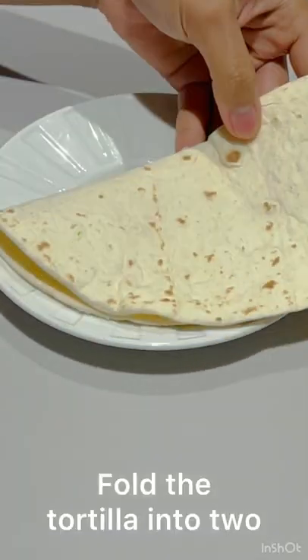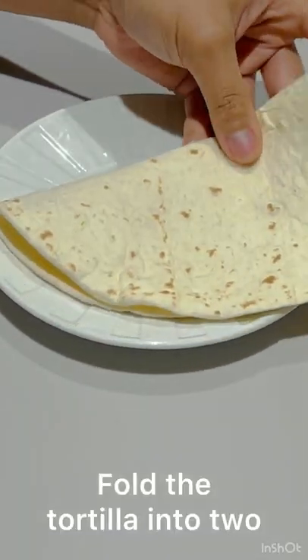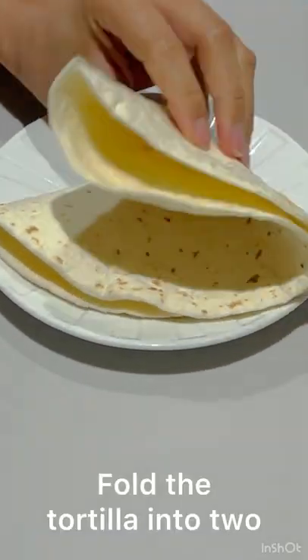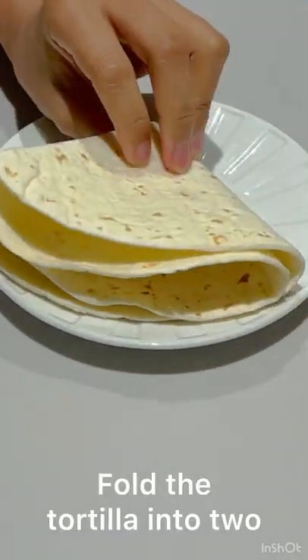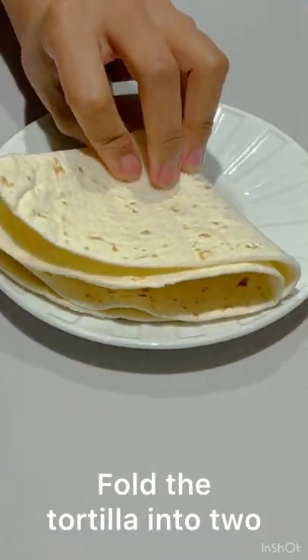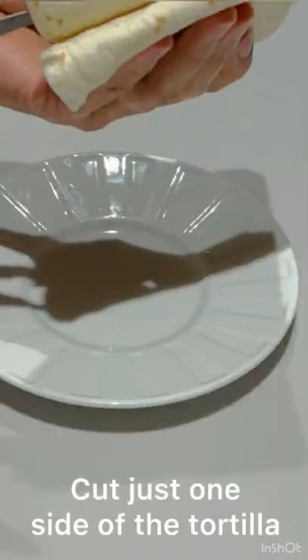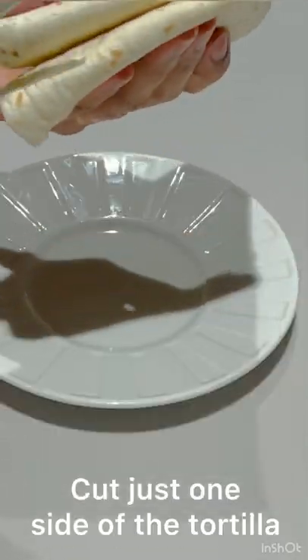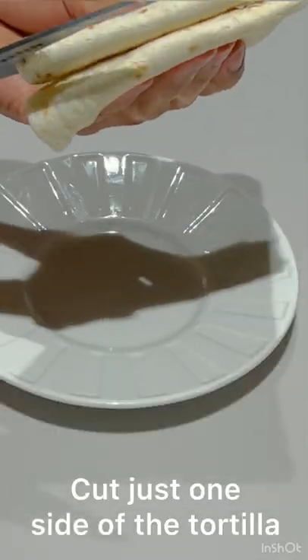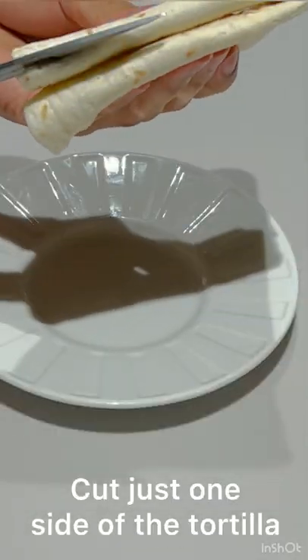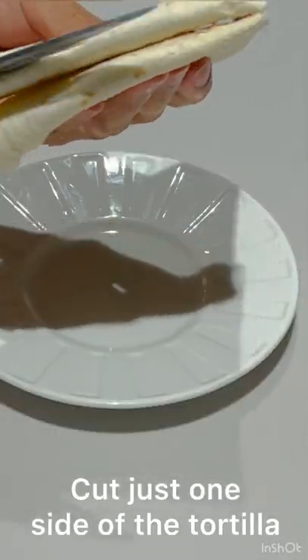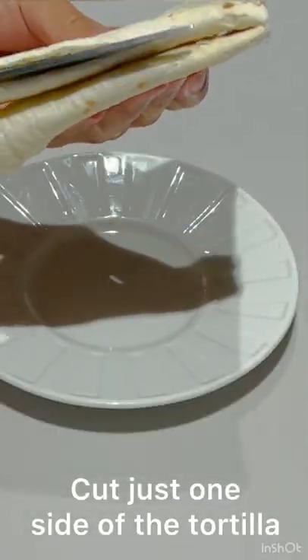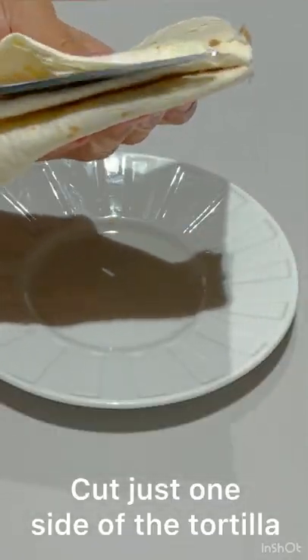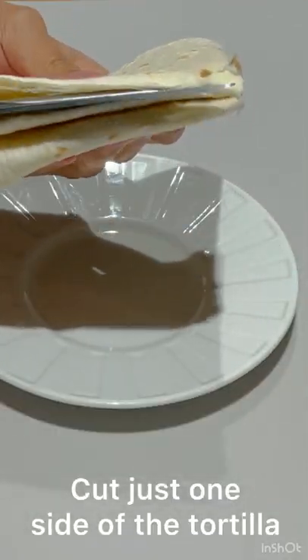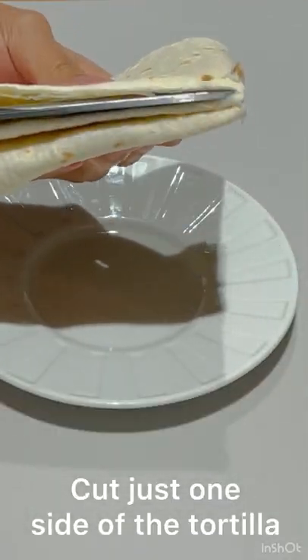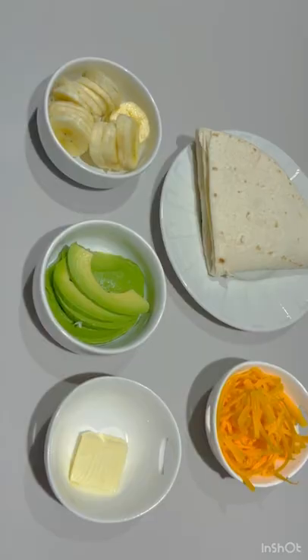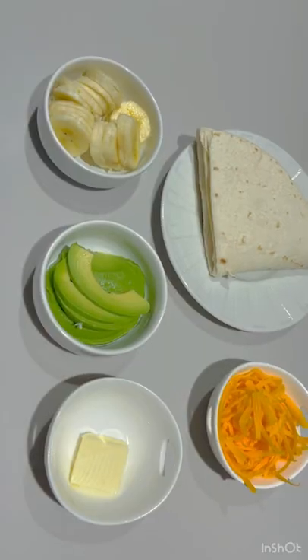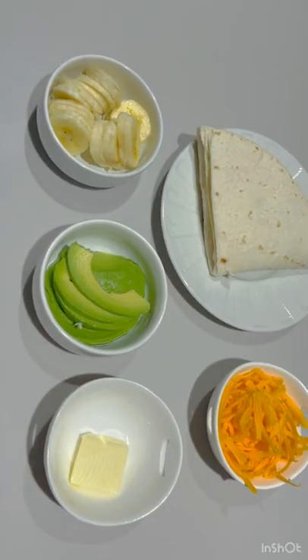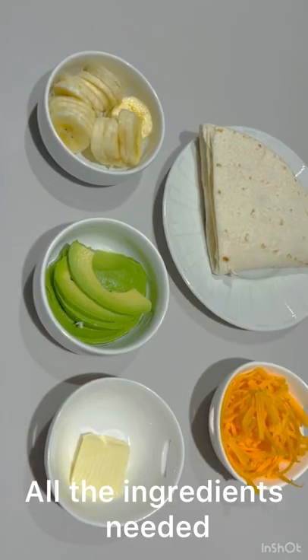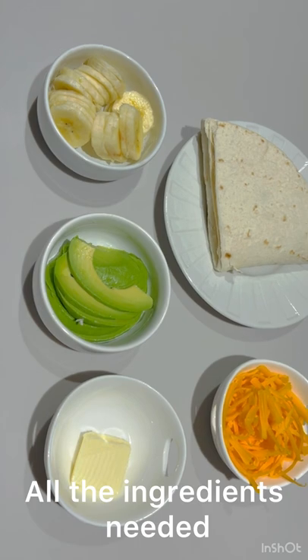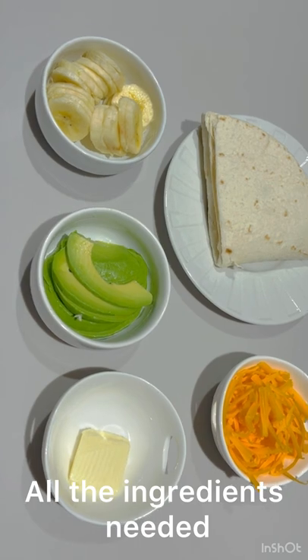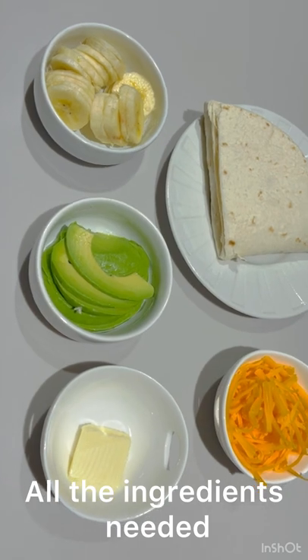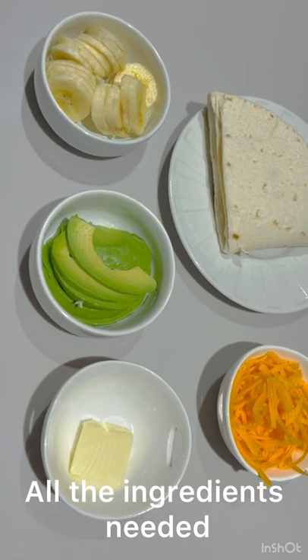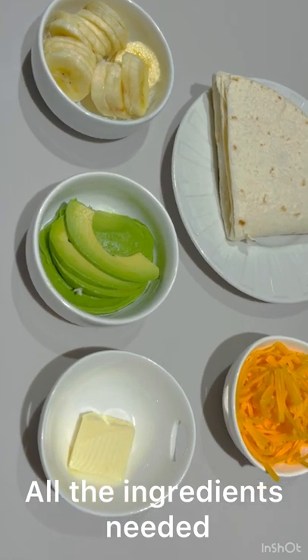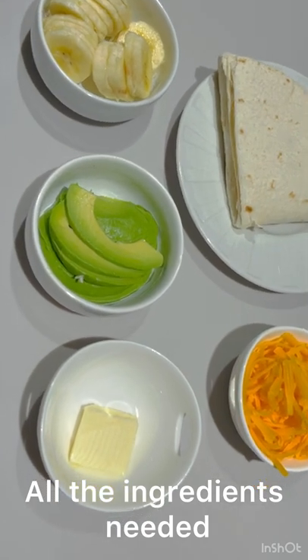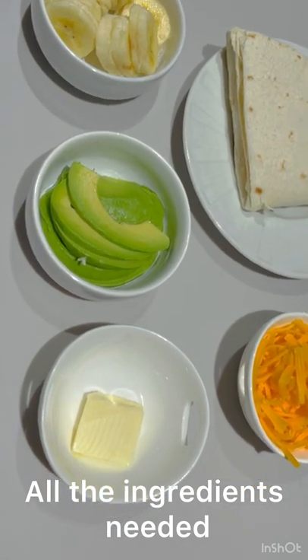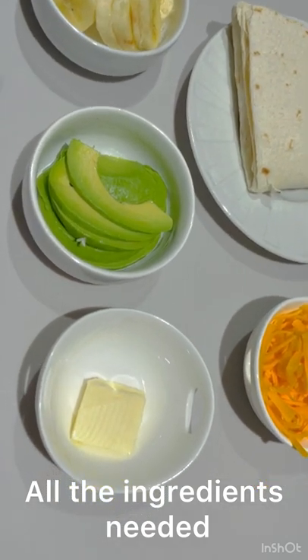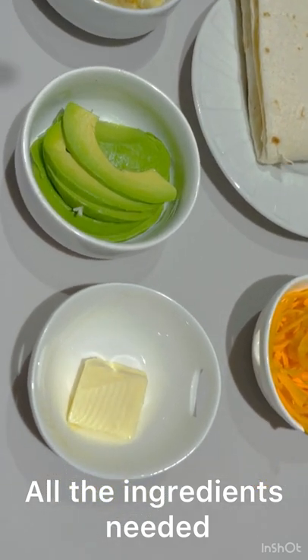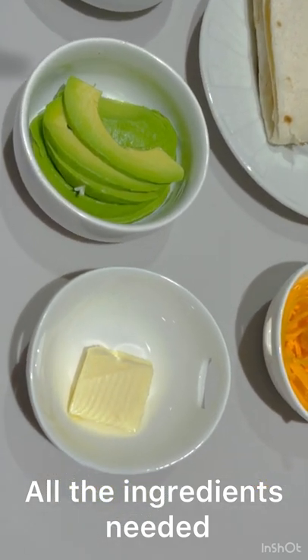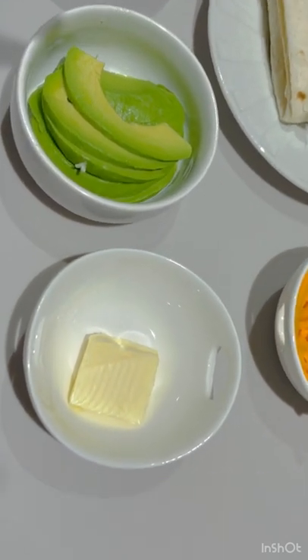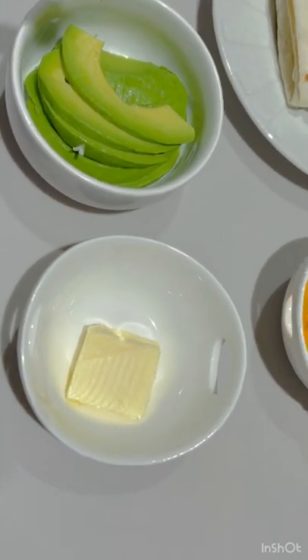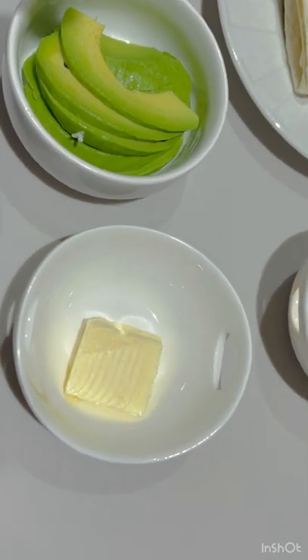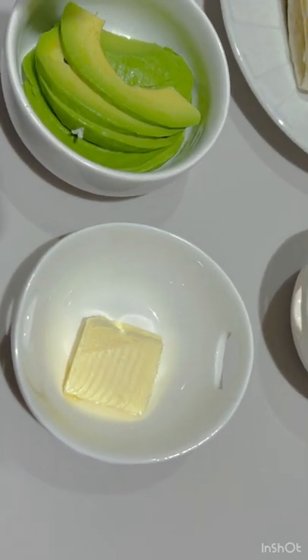Fold the tortilla into two. Cut just one side of the tortilla. This is all the ingredients needed — only five.